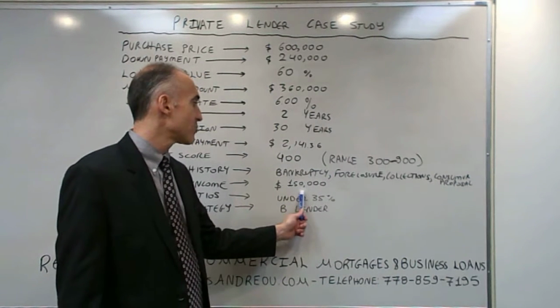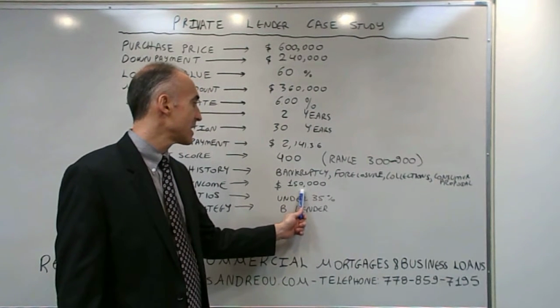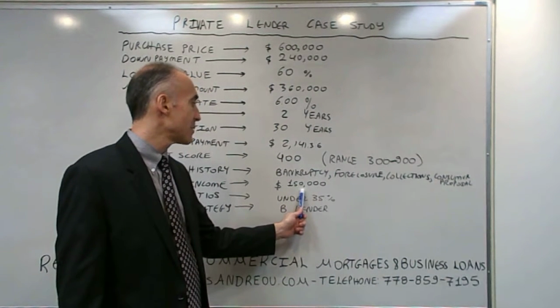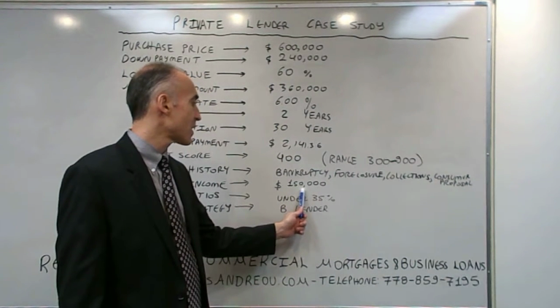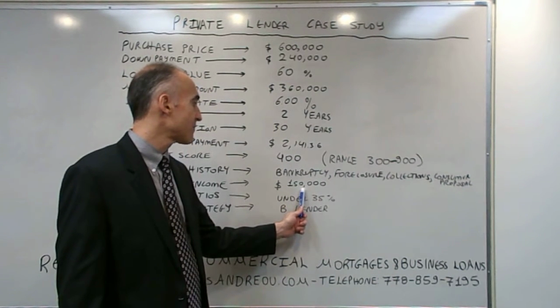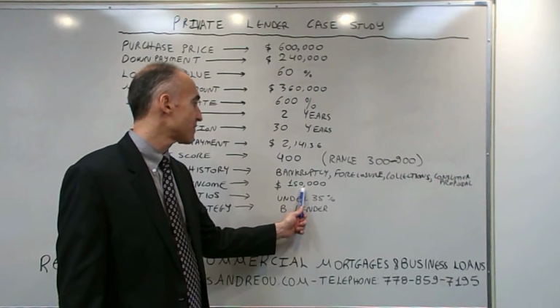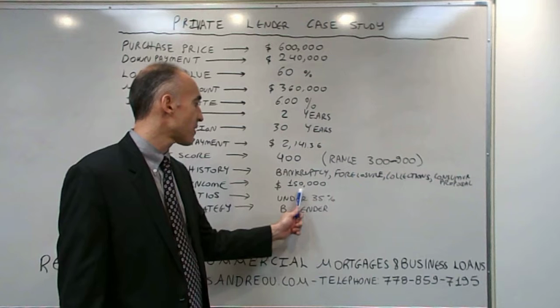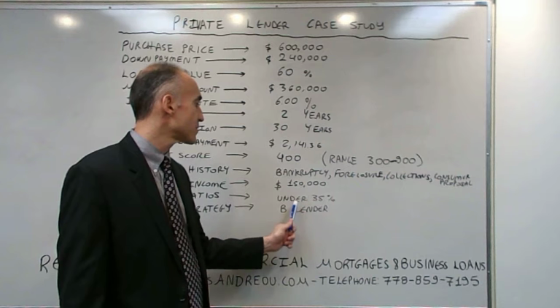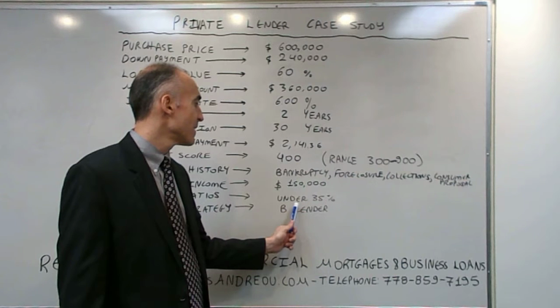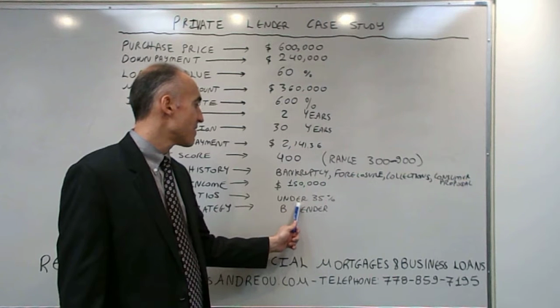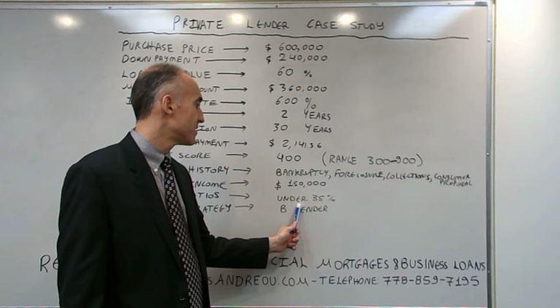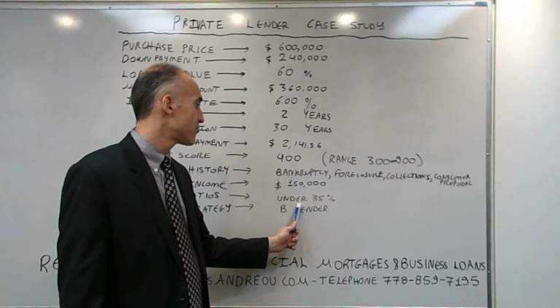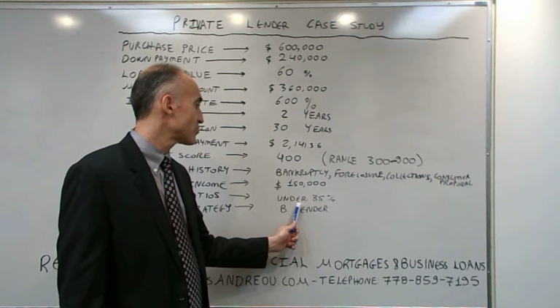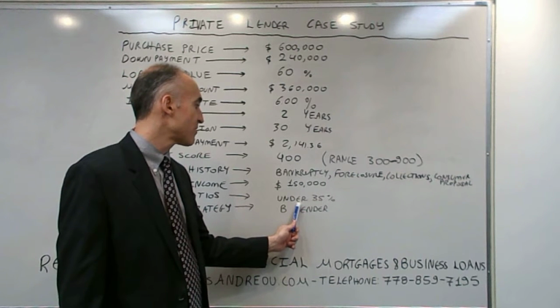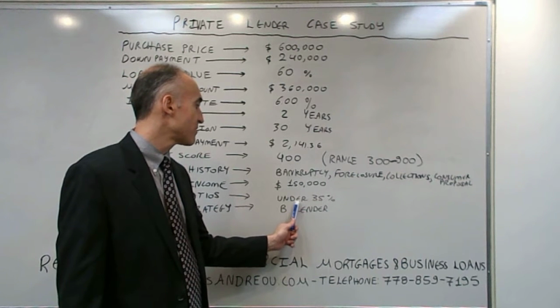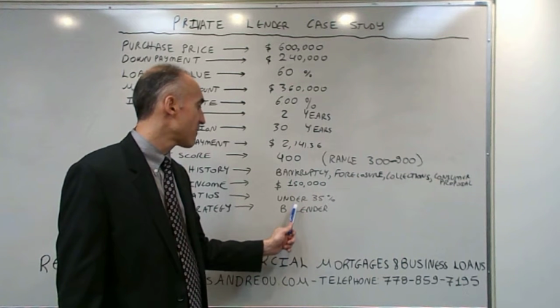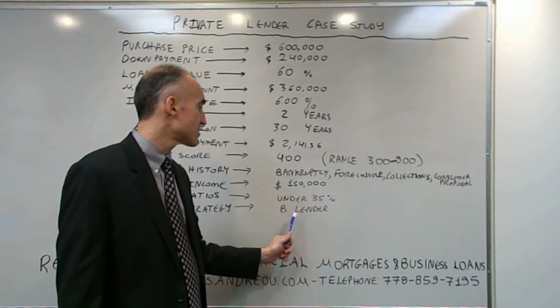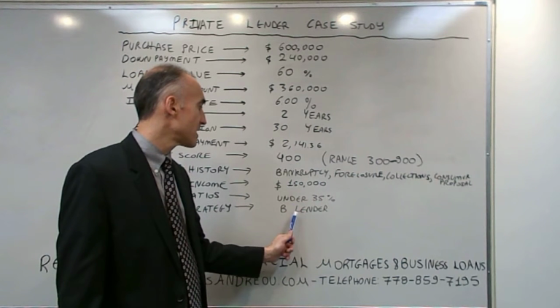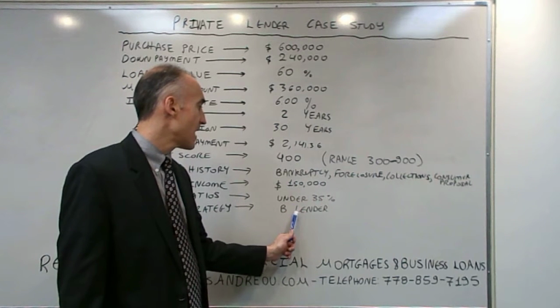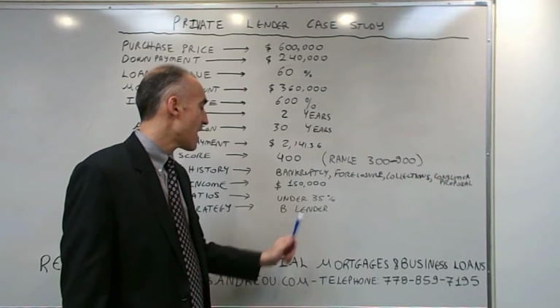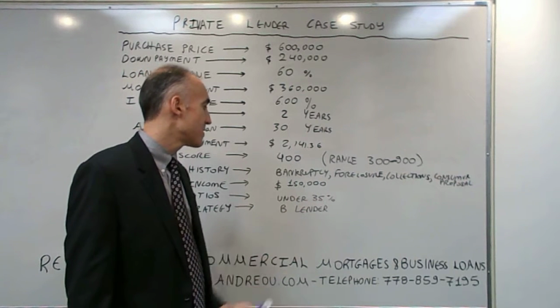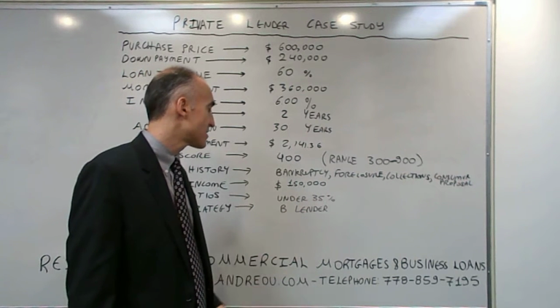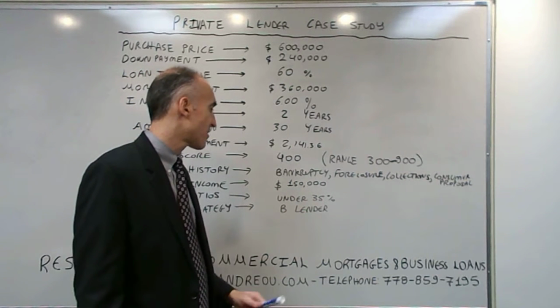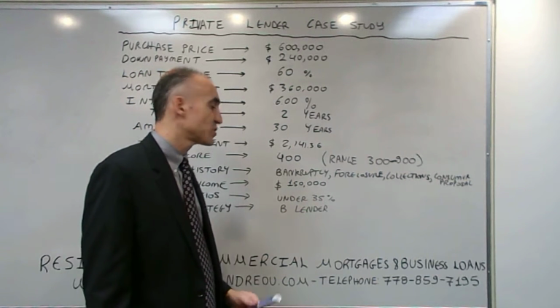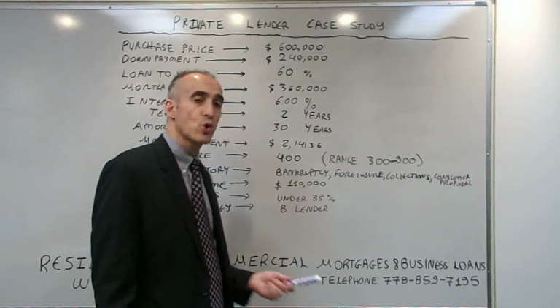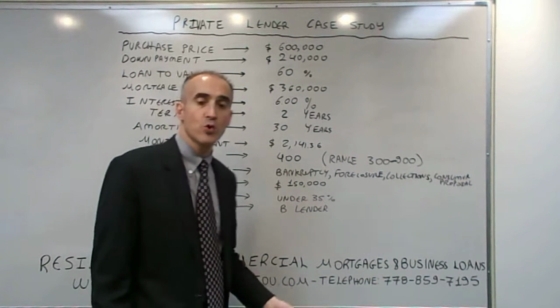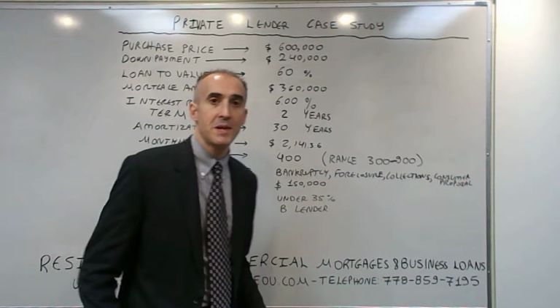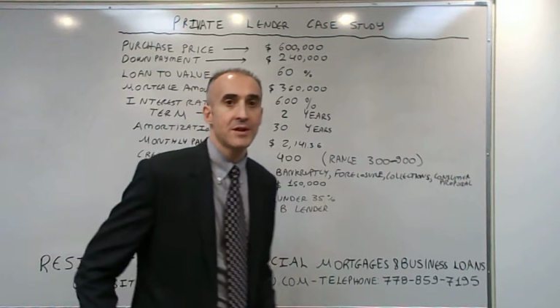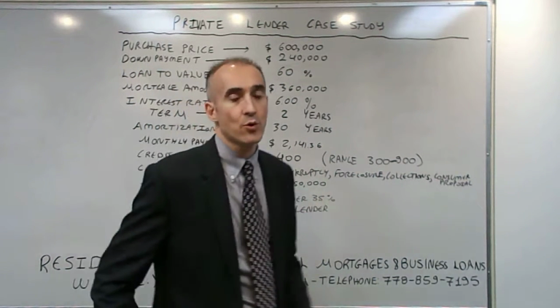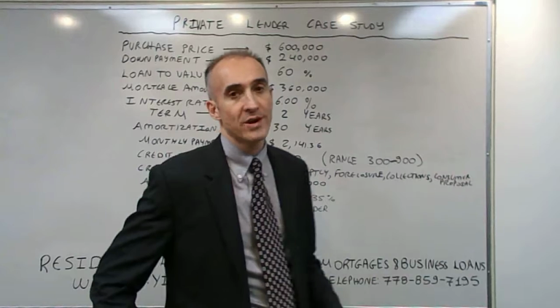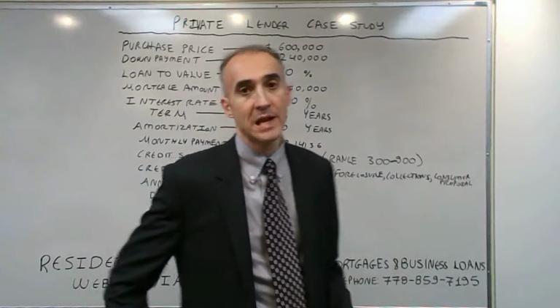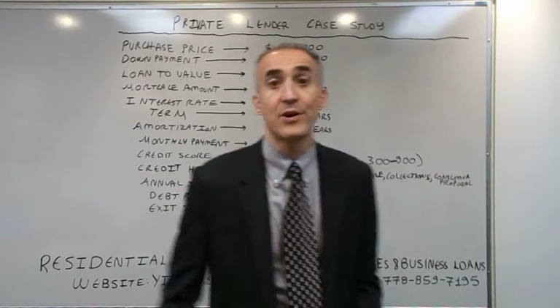The annual income is $150,000, the debt ratio is 135%, and the exit strategy is to go to a B lender or an A lender.